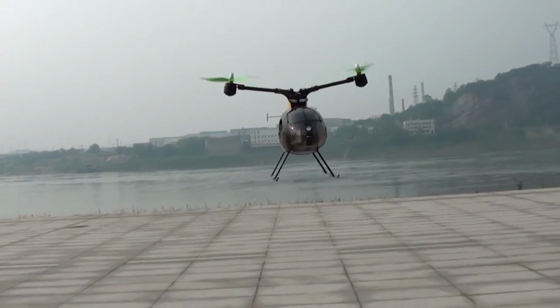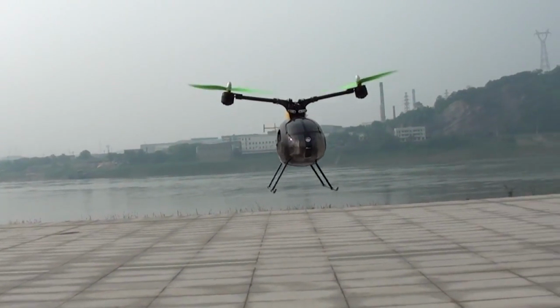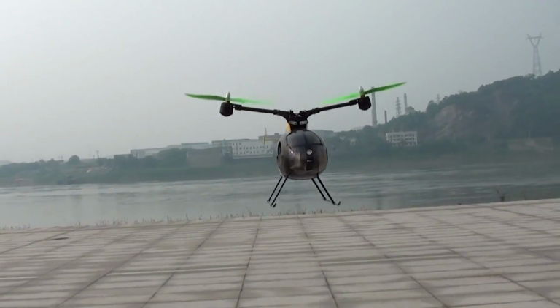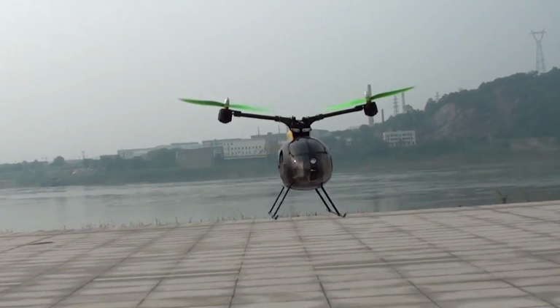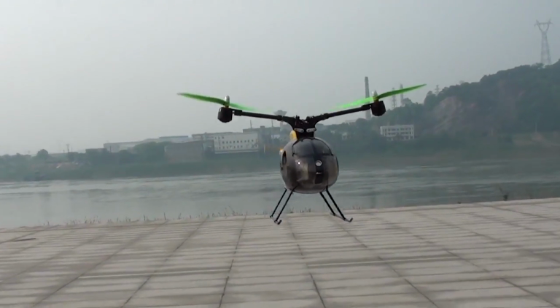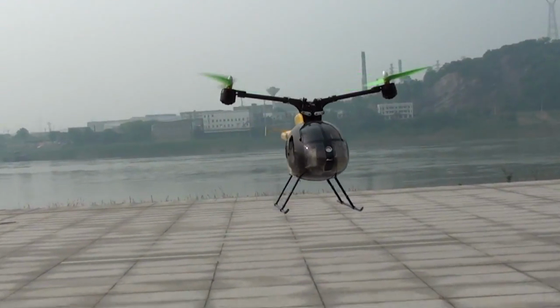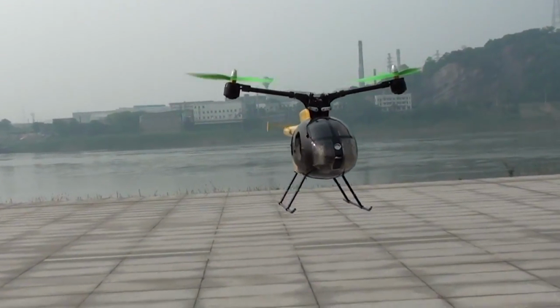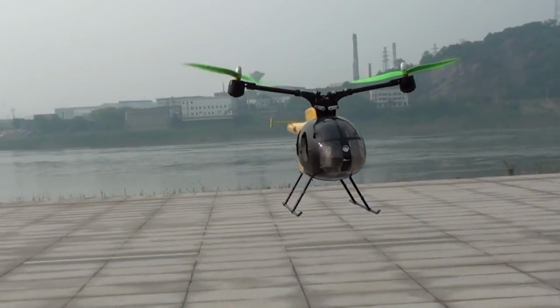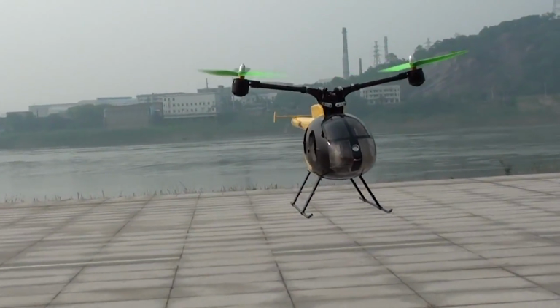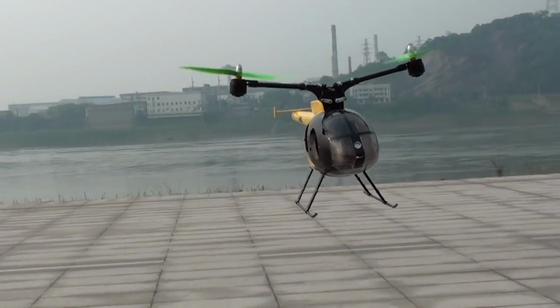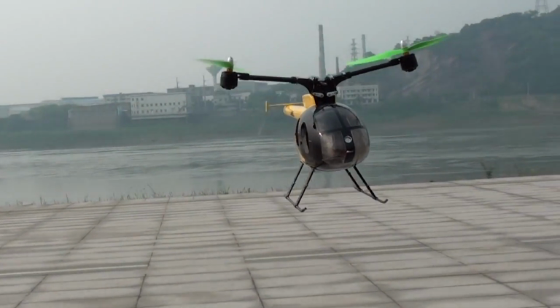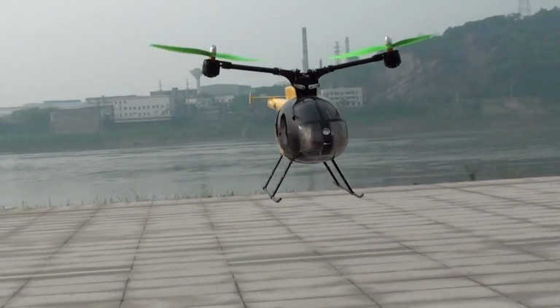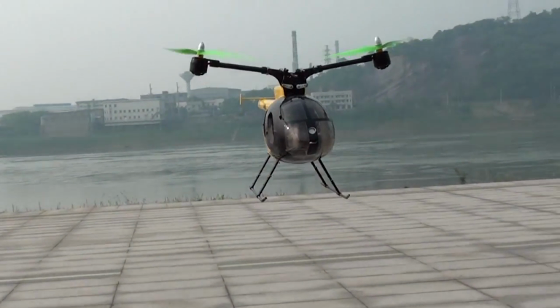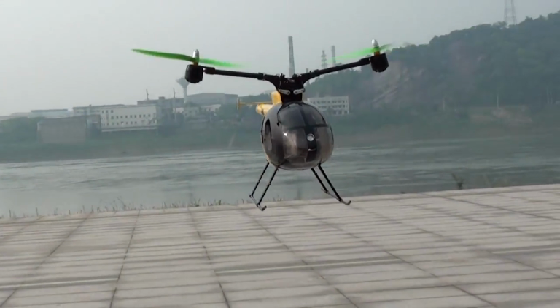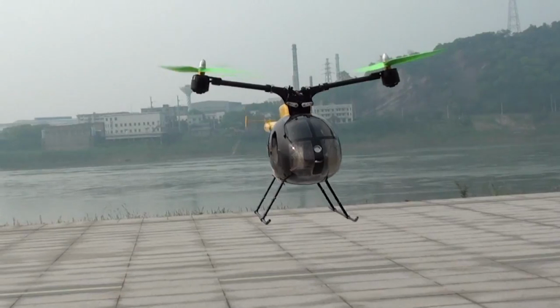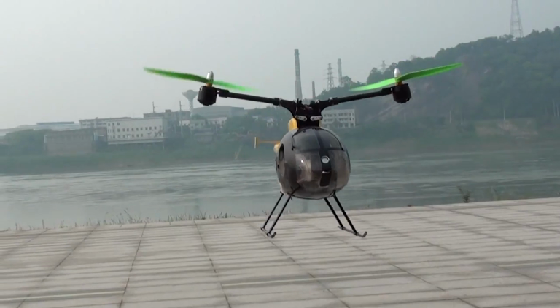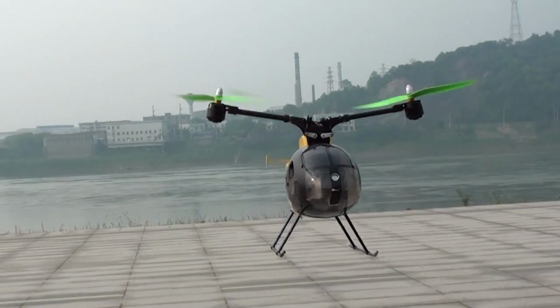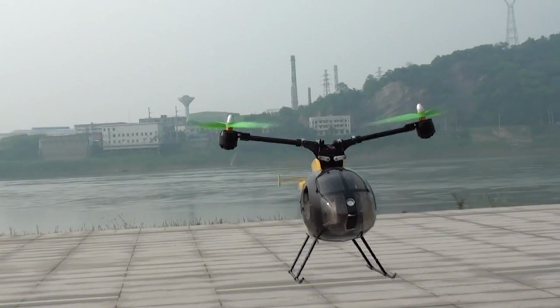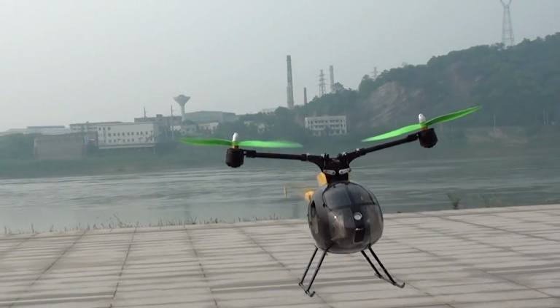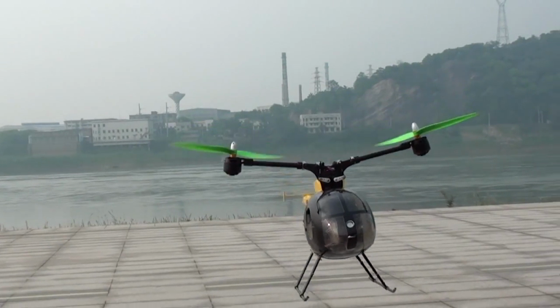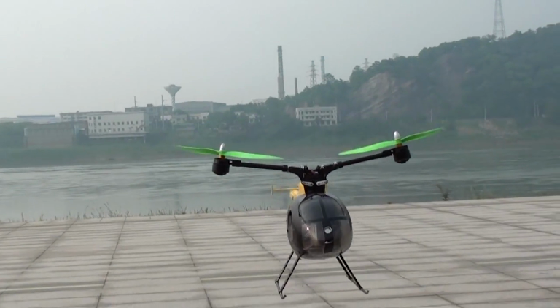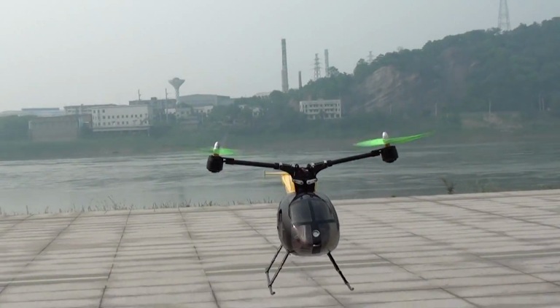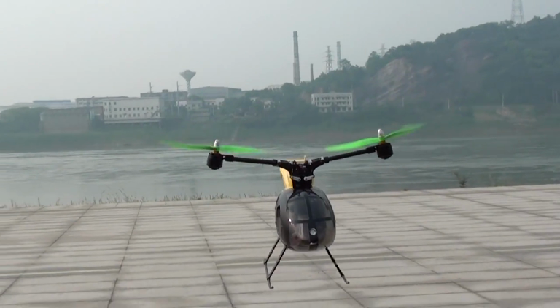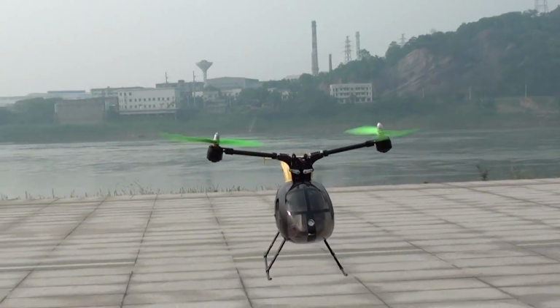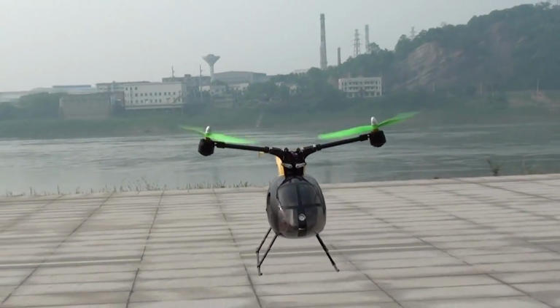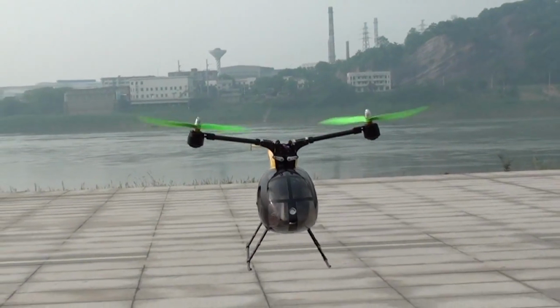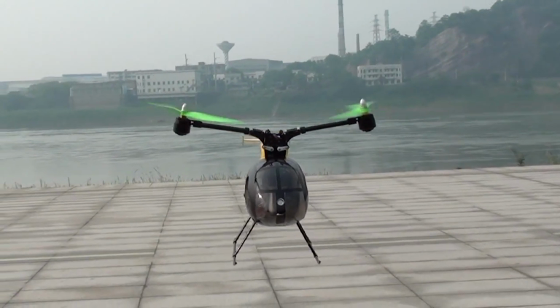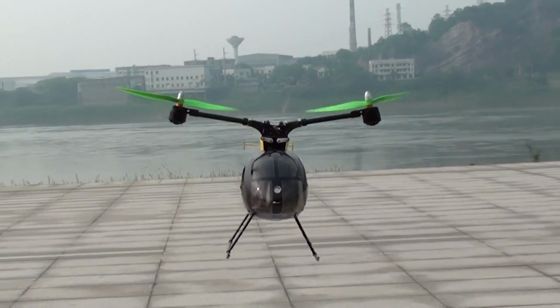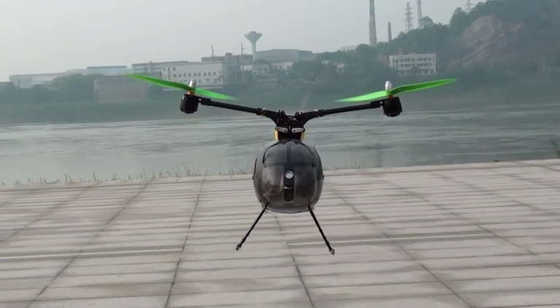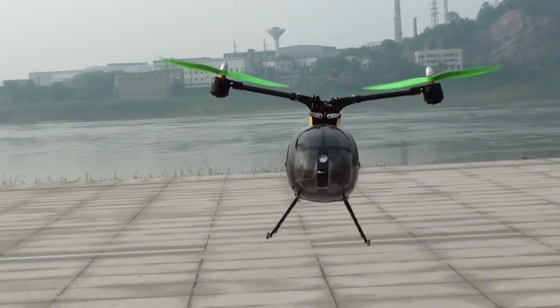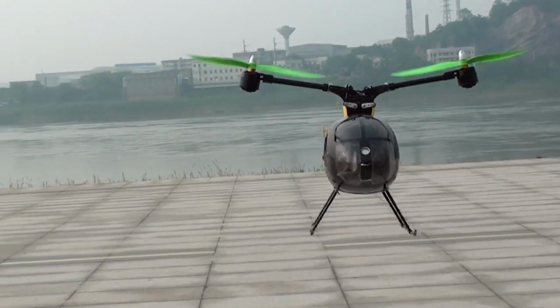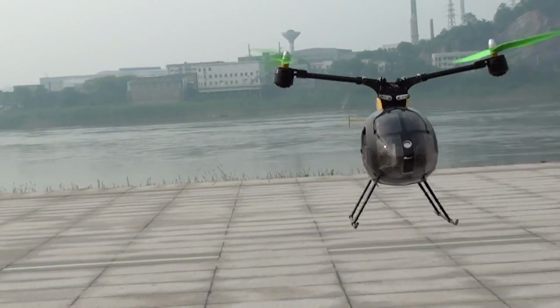You can see the servo arms in the center — they are moving to keep it balanced all the time.